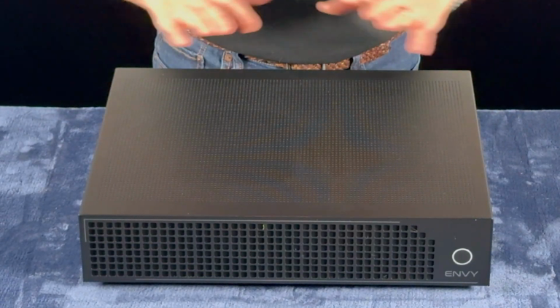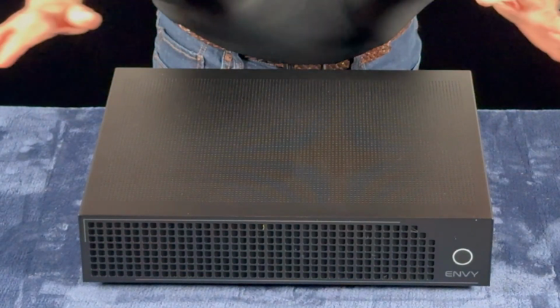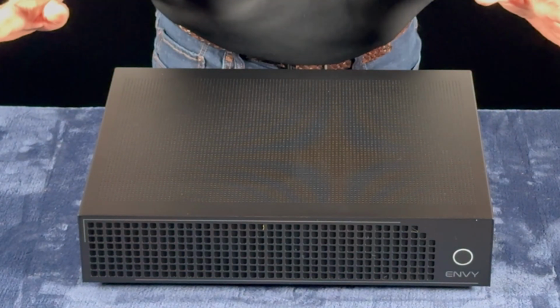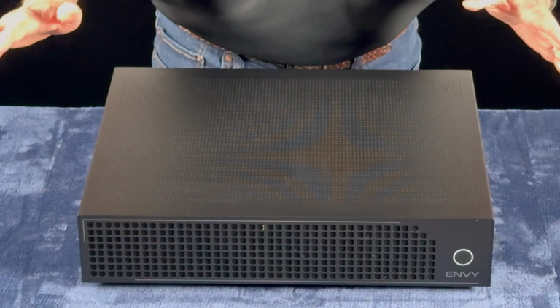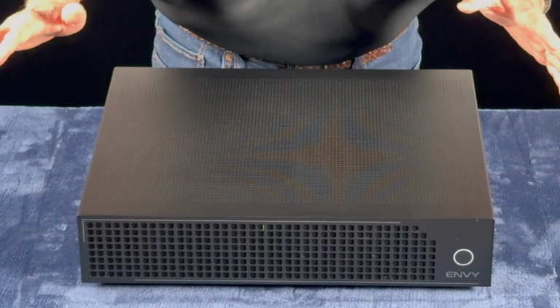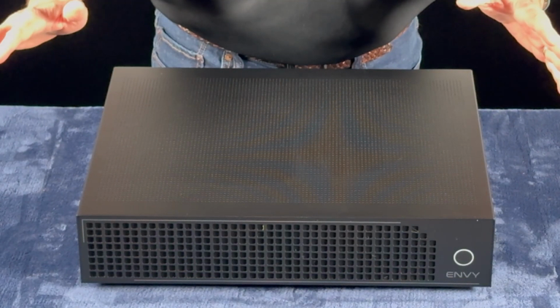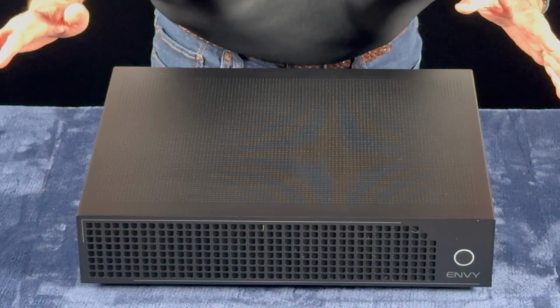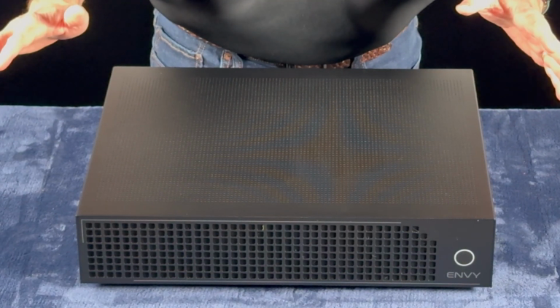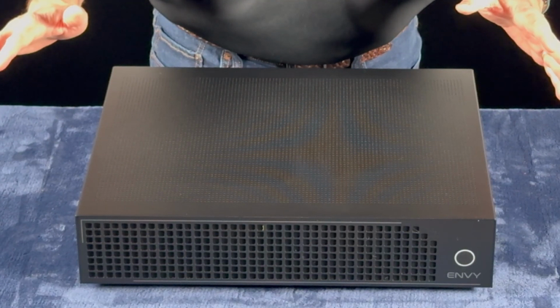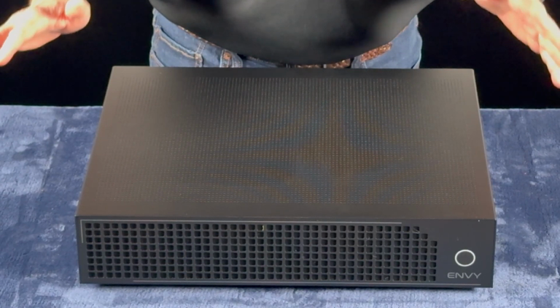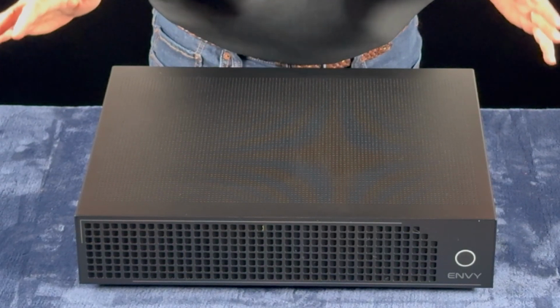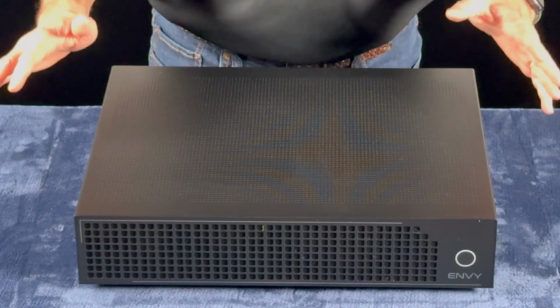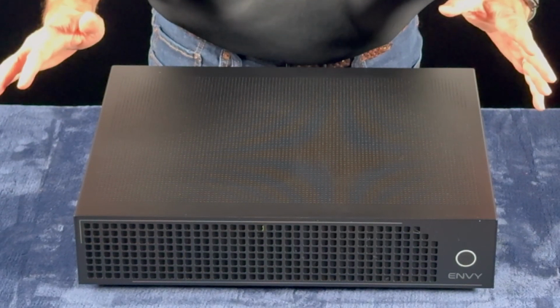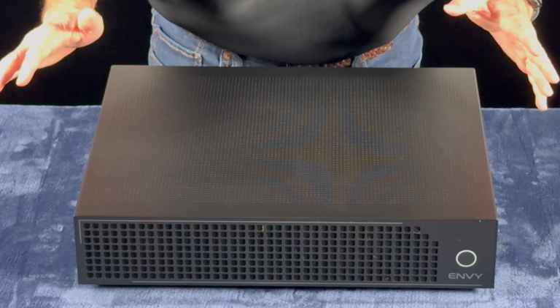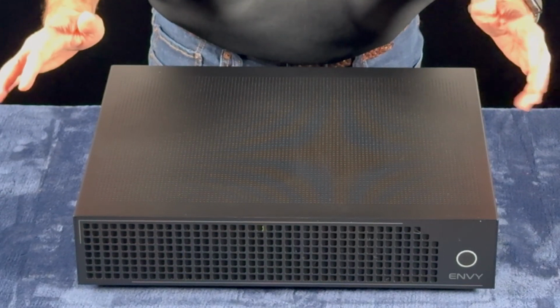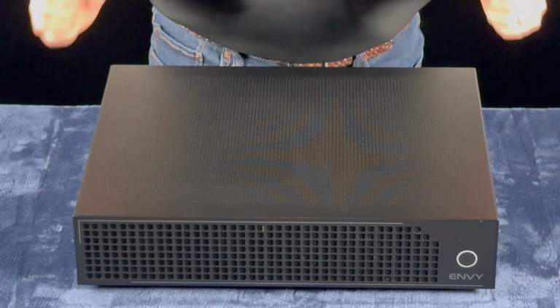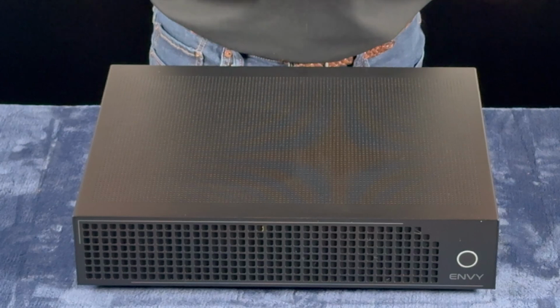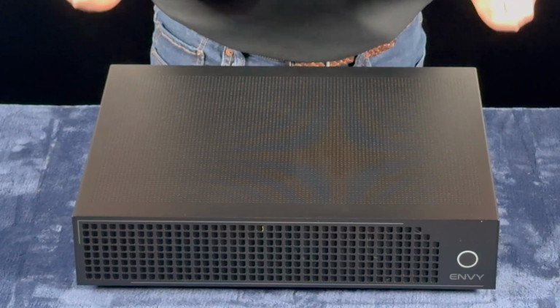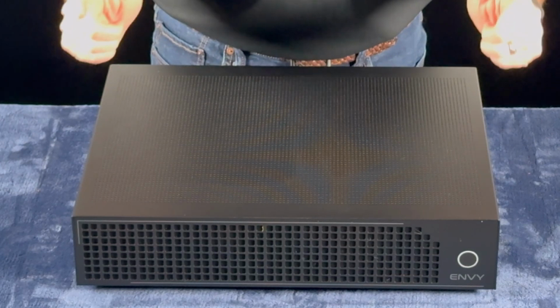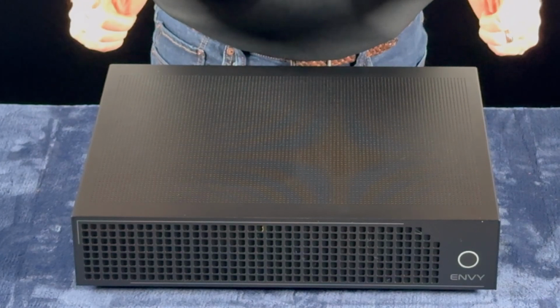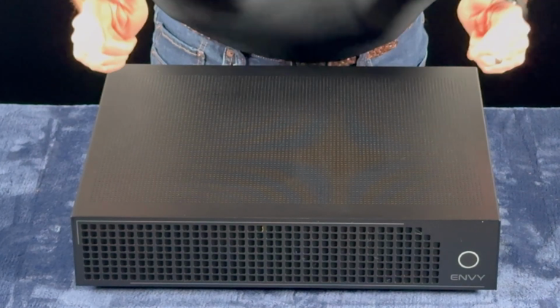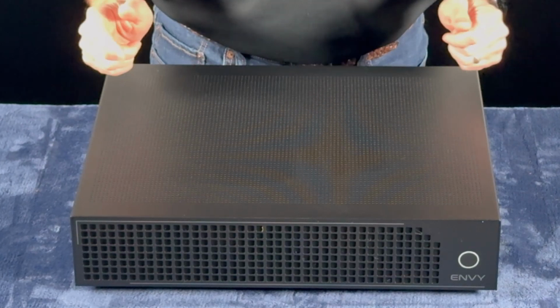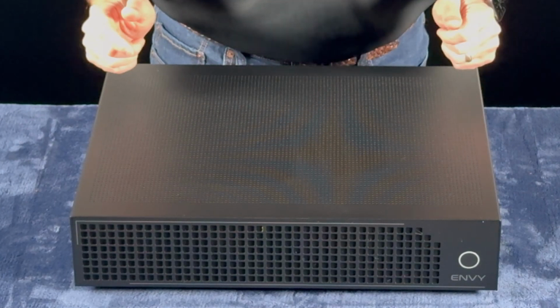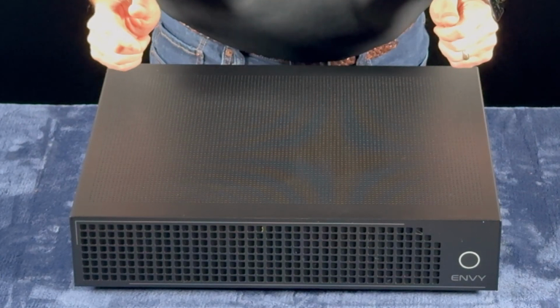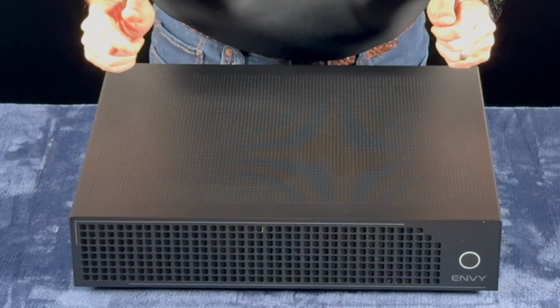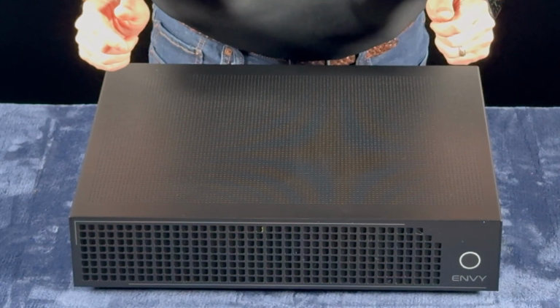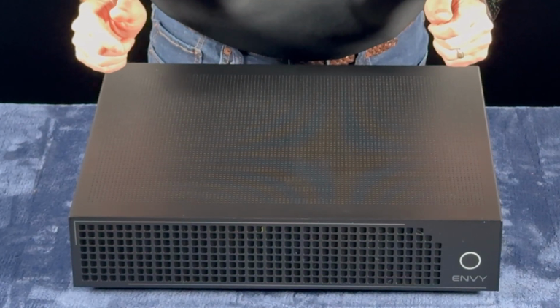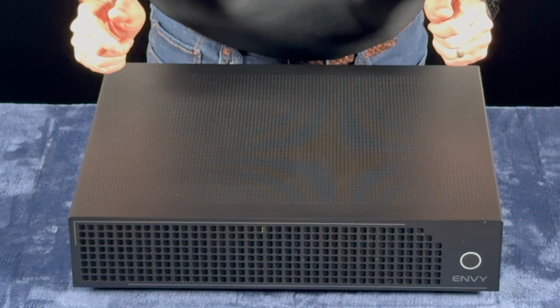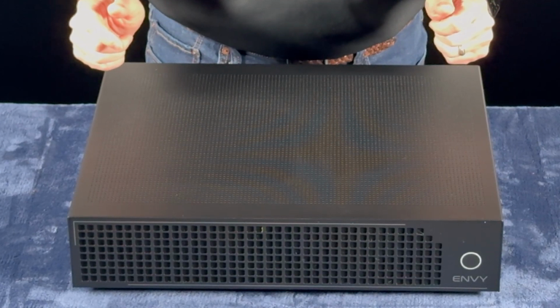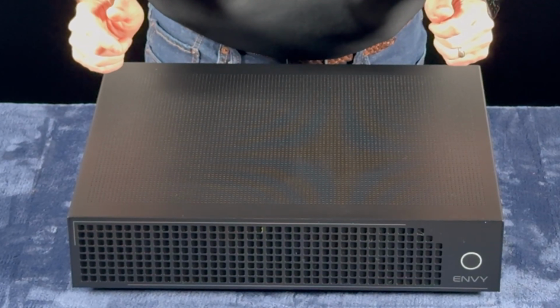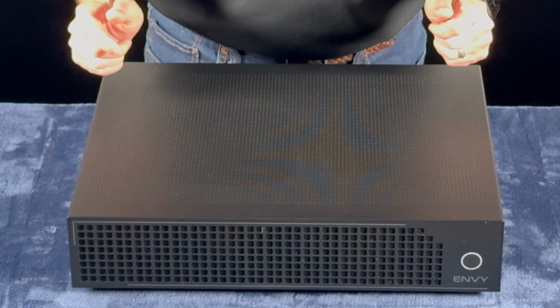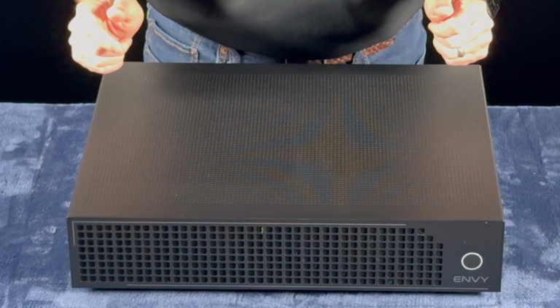Now that we've covered the unboxing of the Envy Core, it's time to move on to our next lesson.